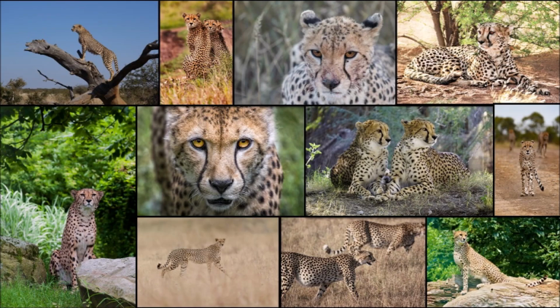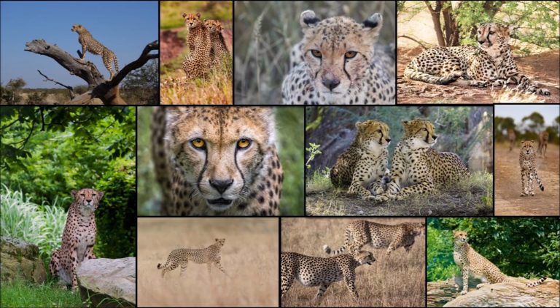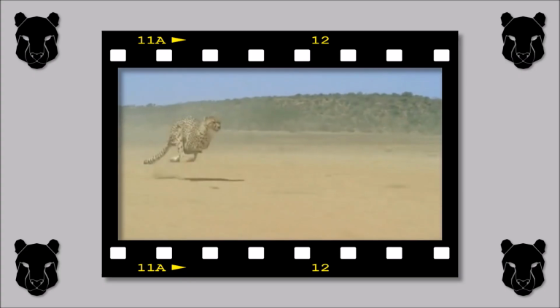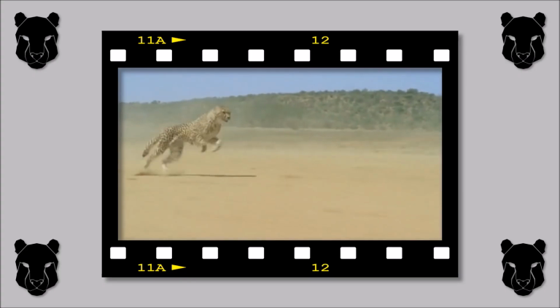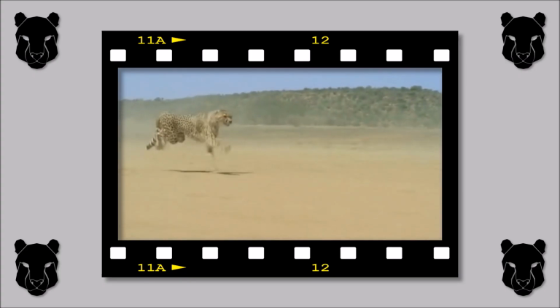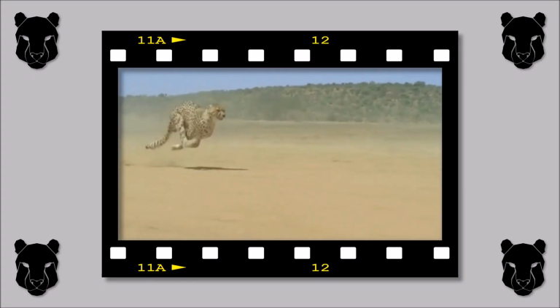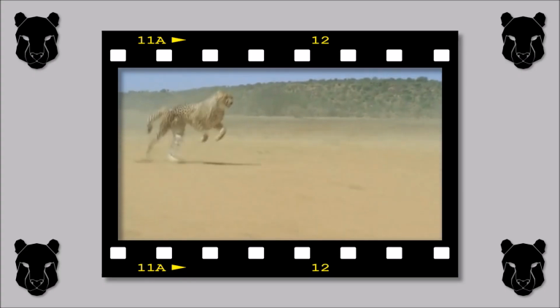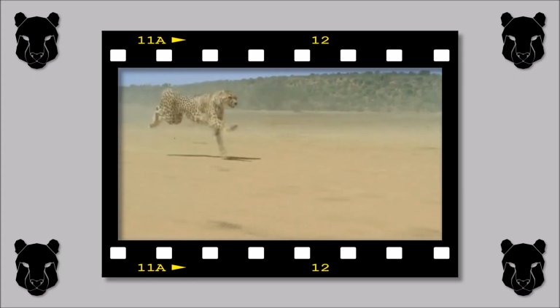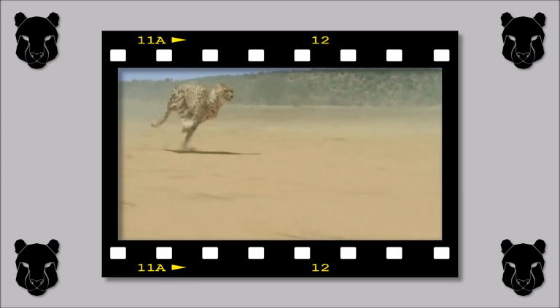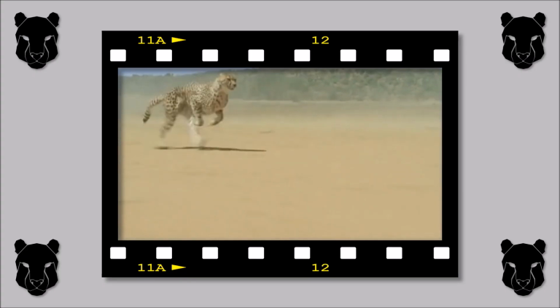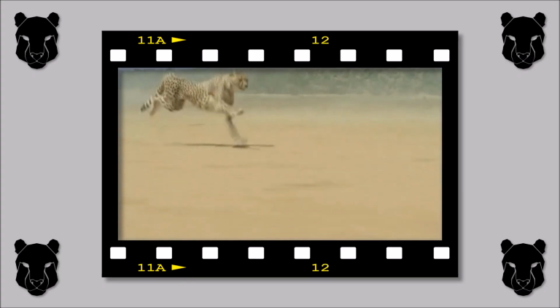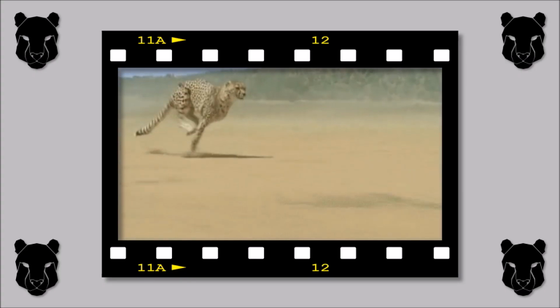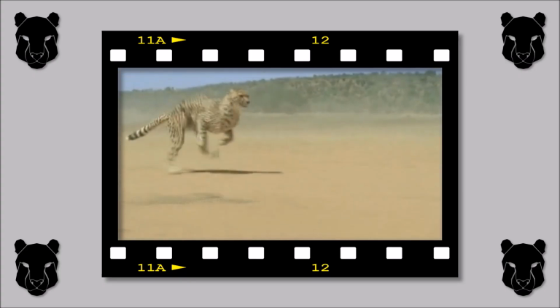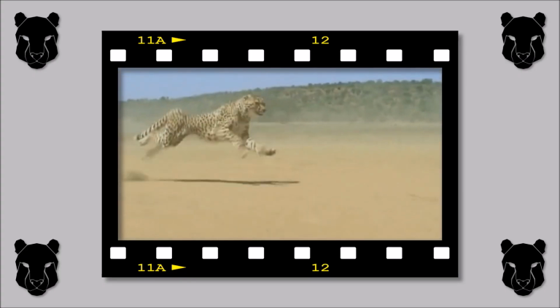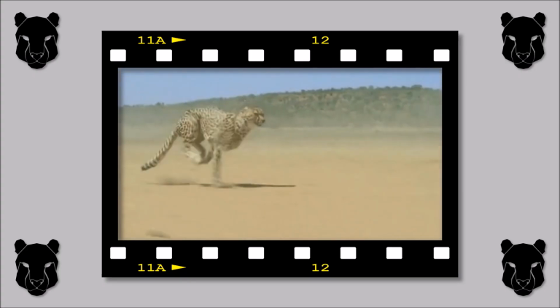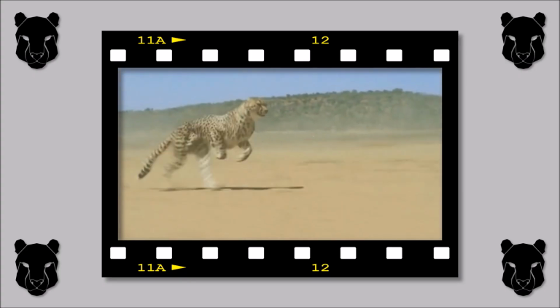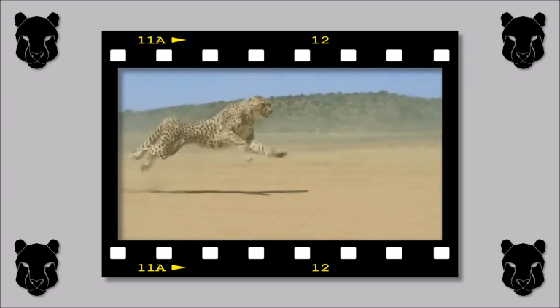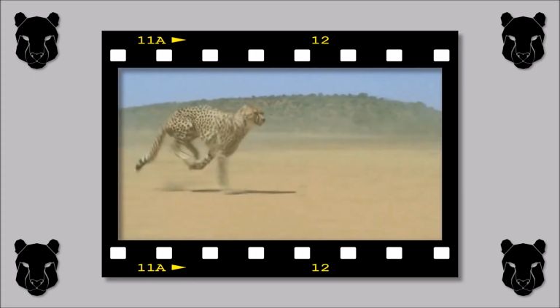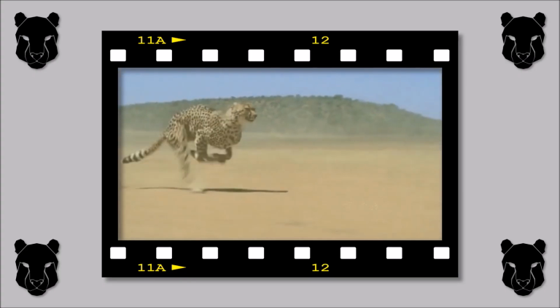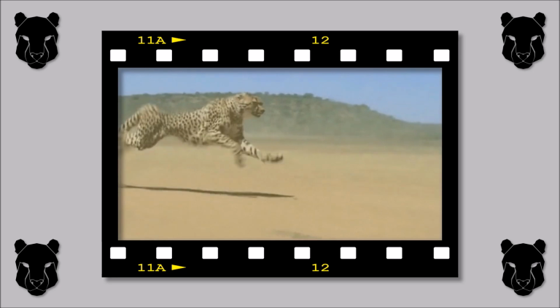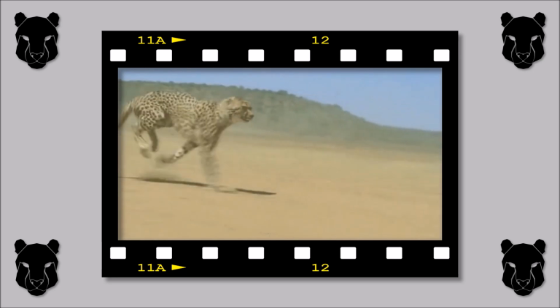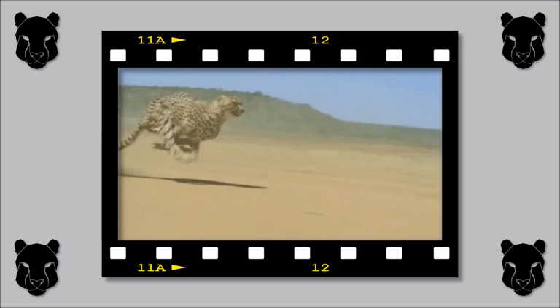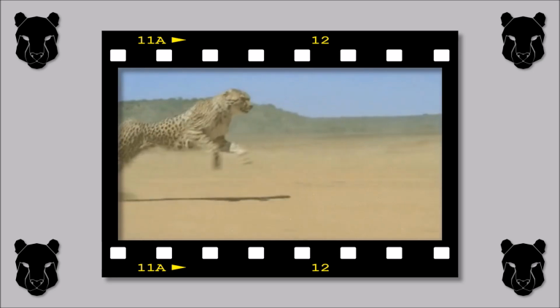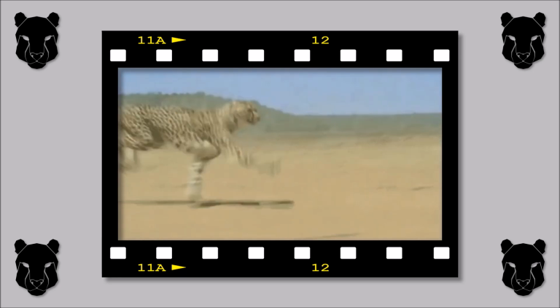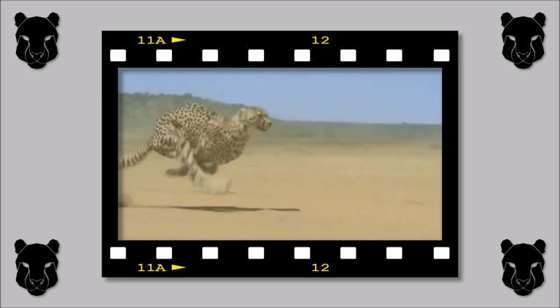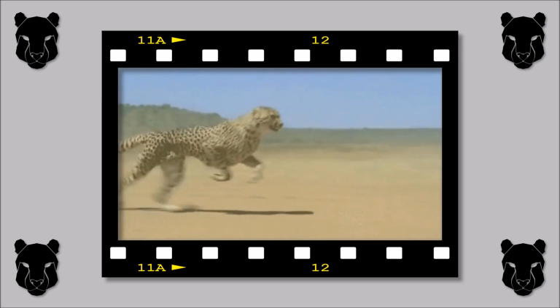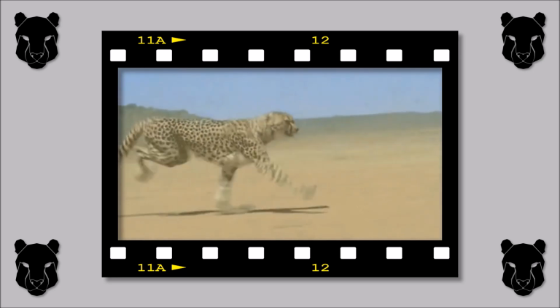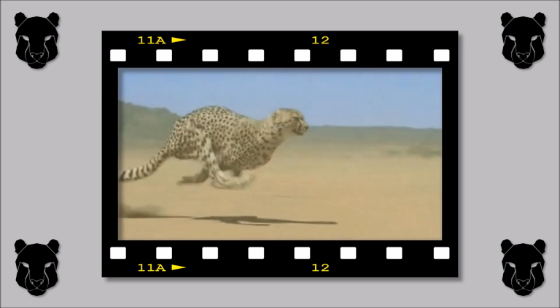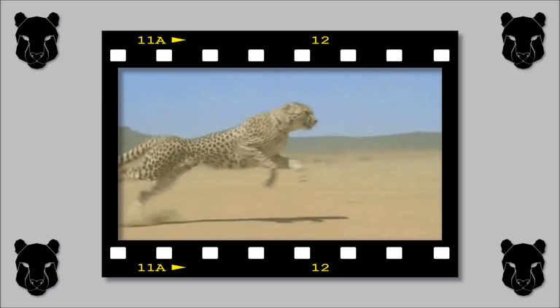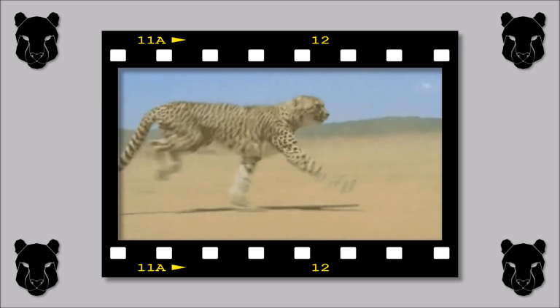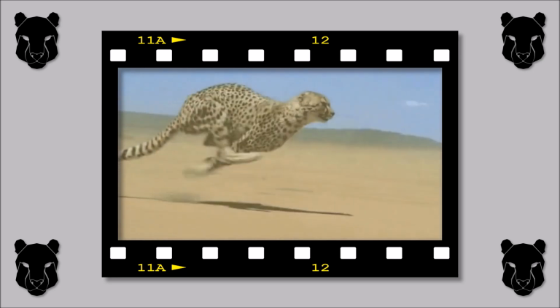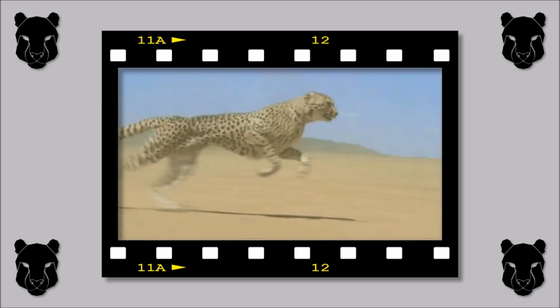Run cheetah run, run cheetah run, watch the cheetah run.